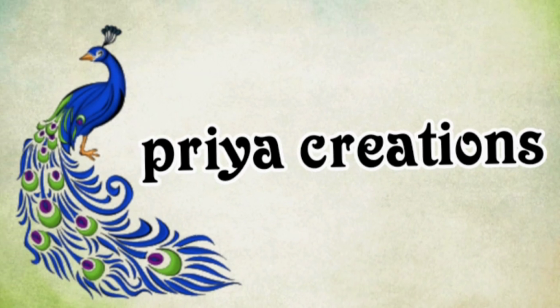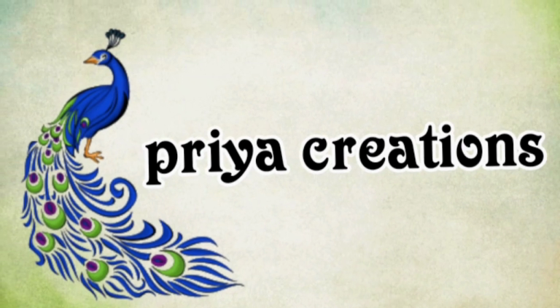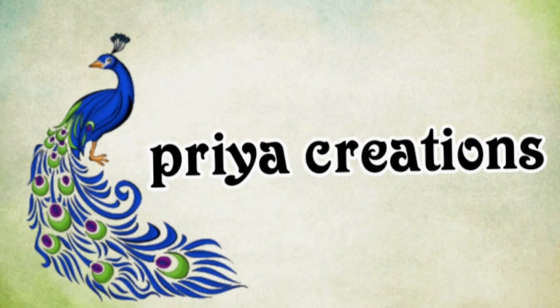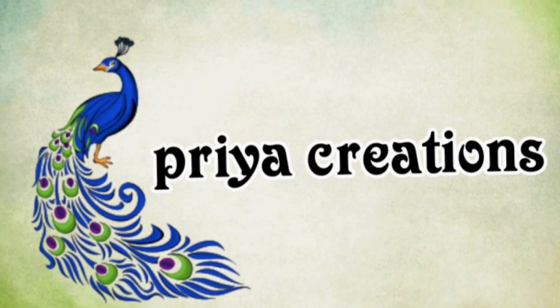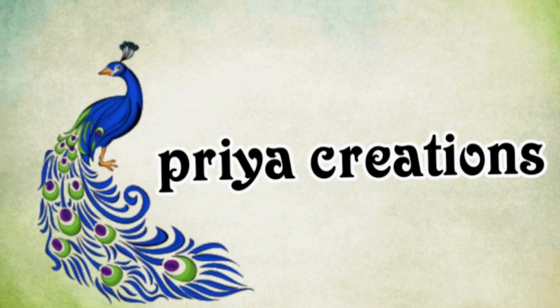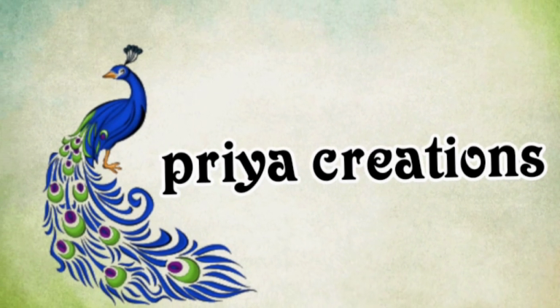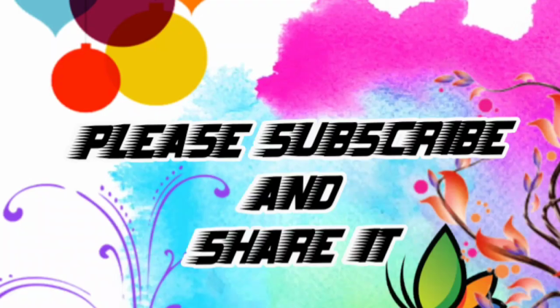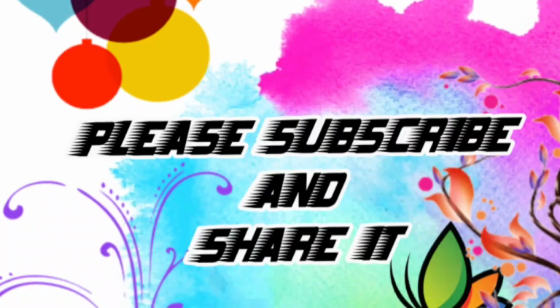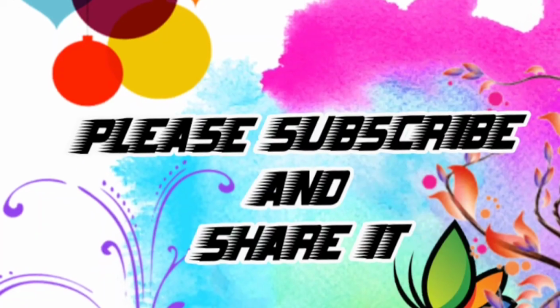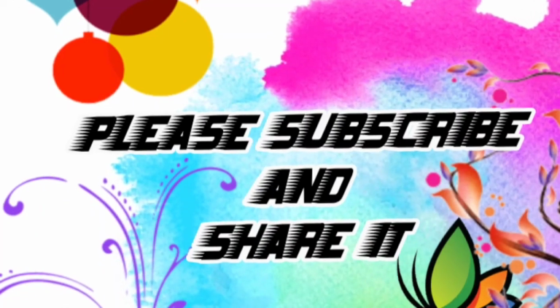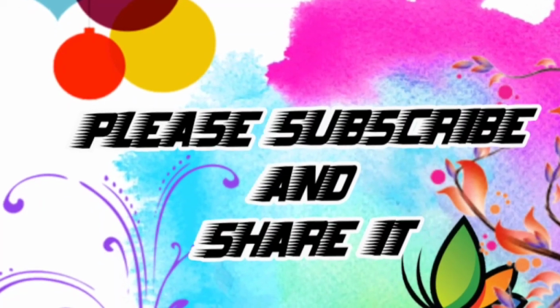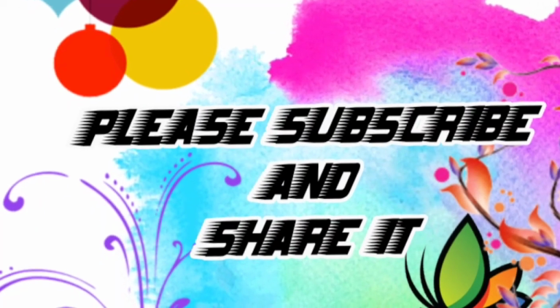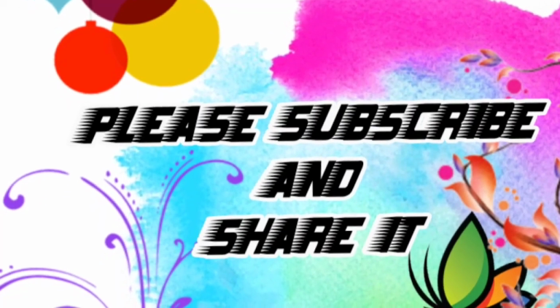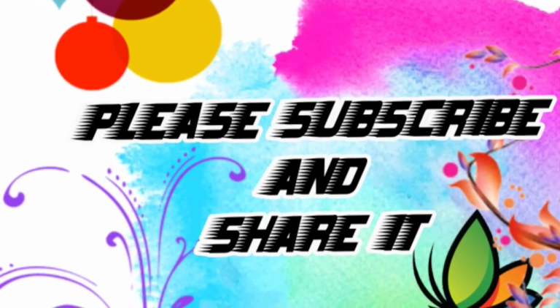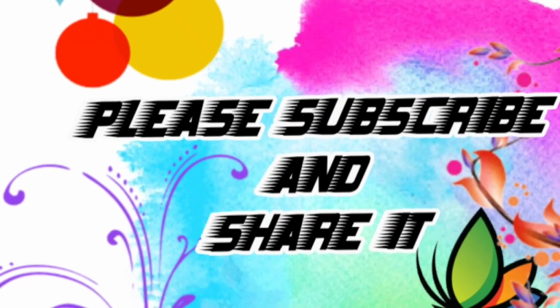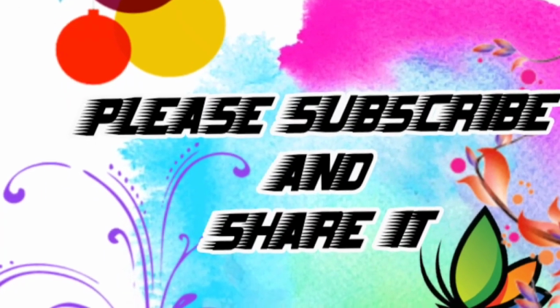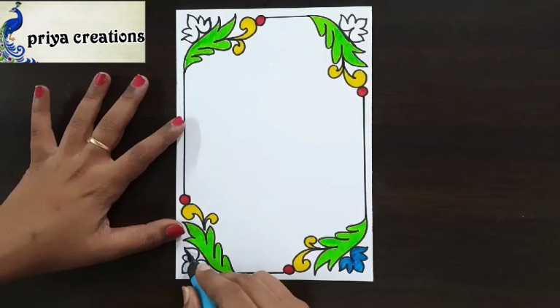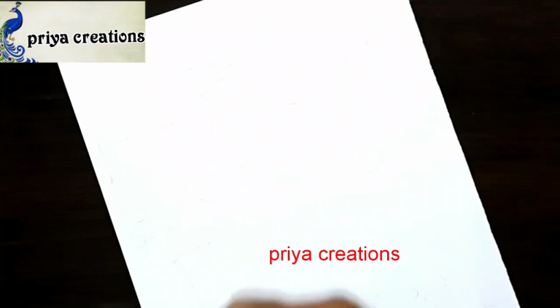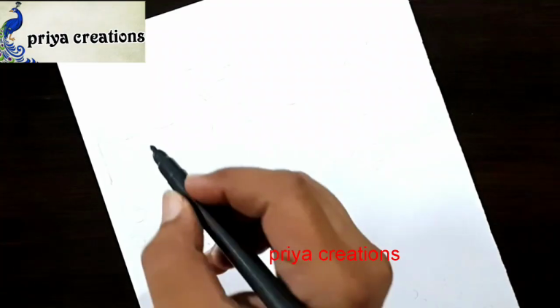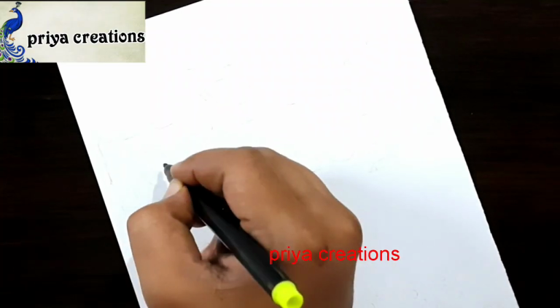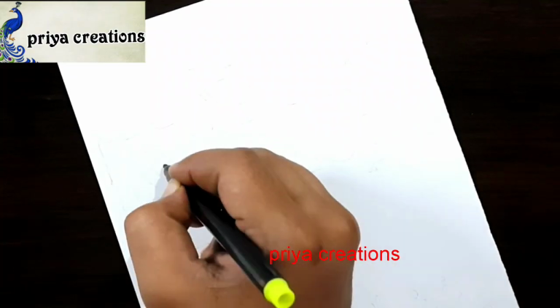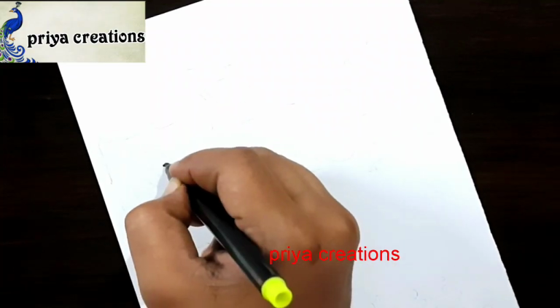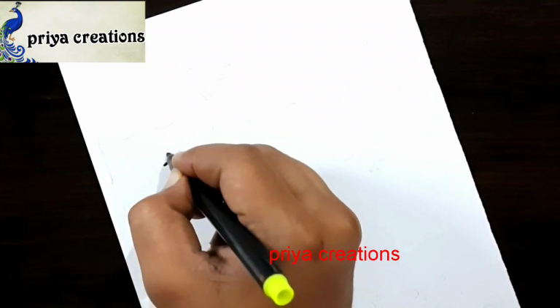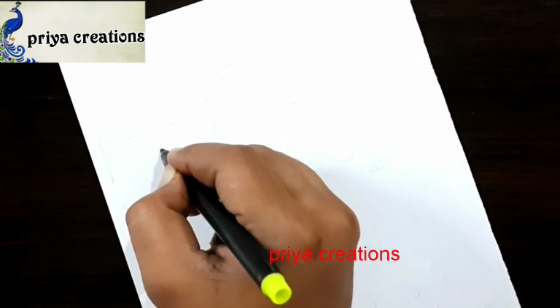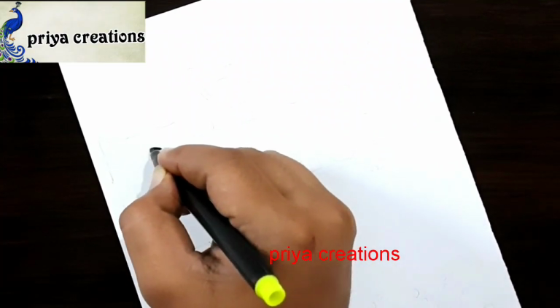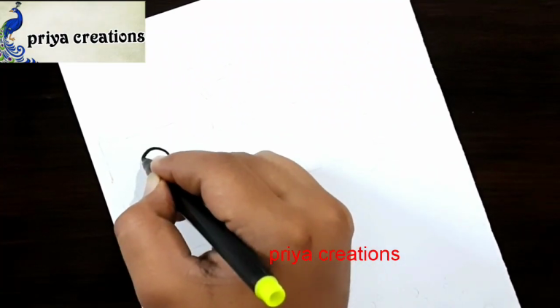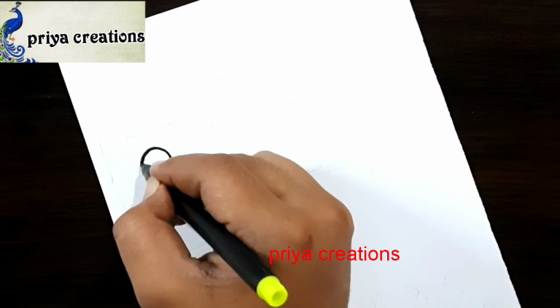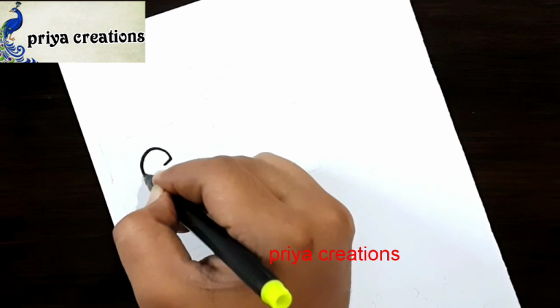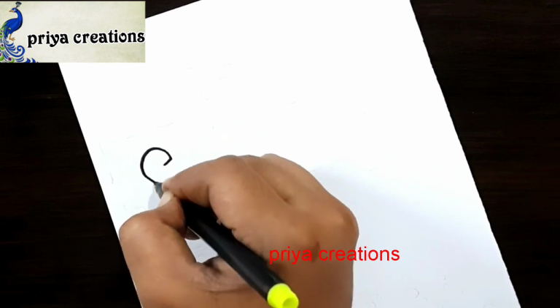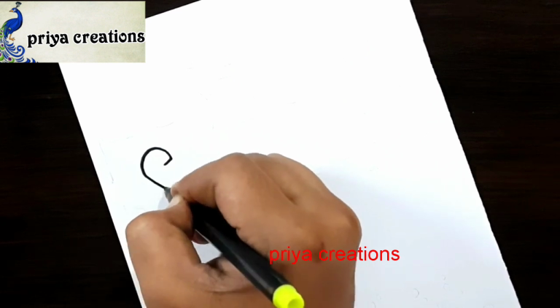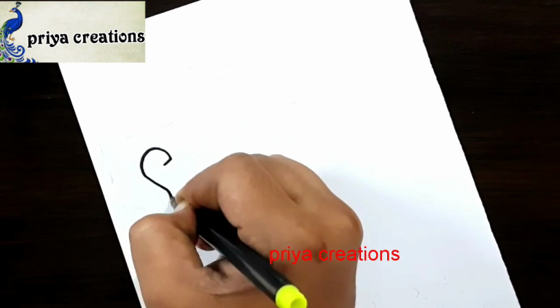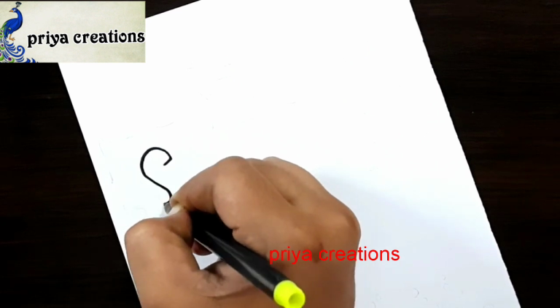Welcome to Priya Creations. Don't forget to like and subscribe, and let me know which design you'd like me to draw next.